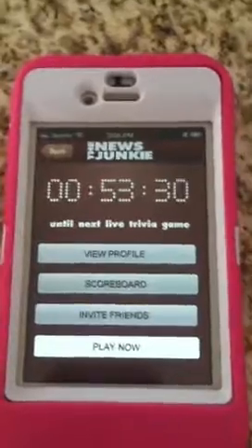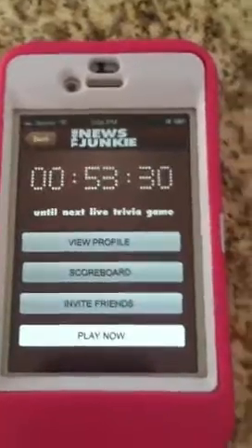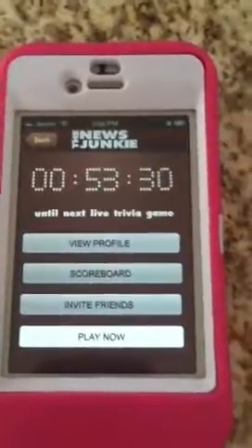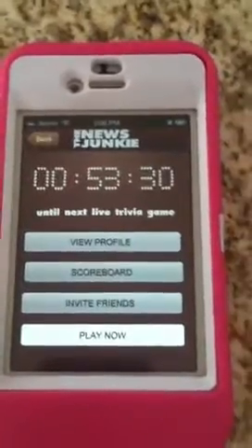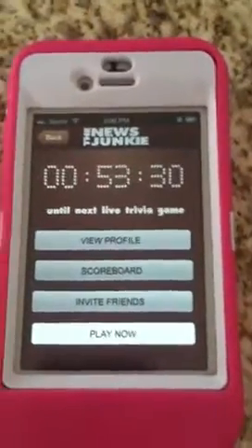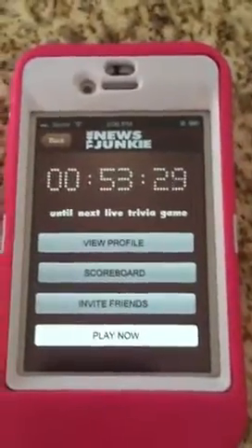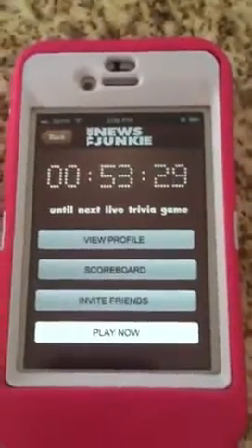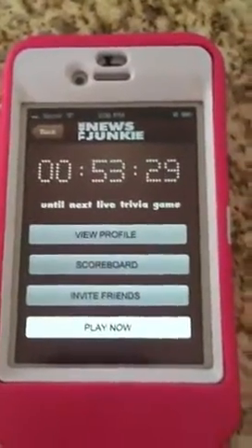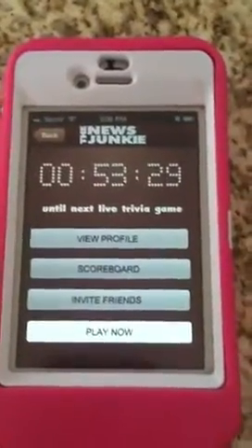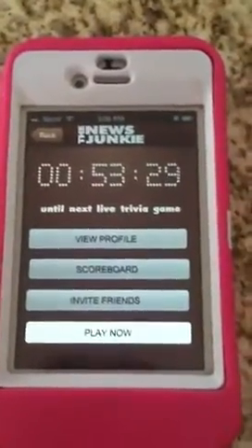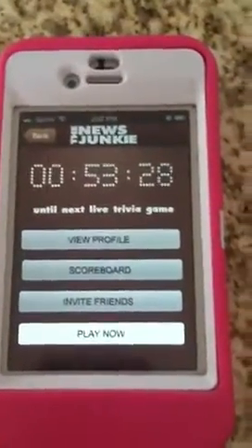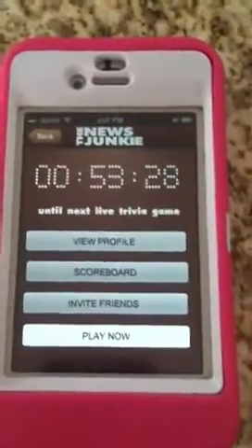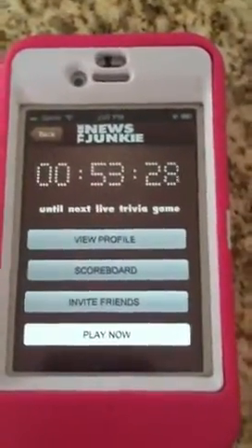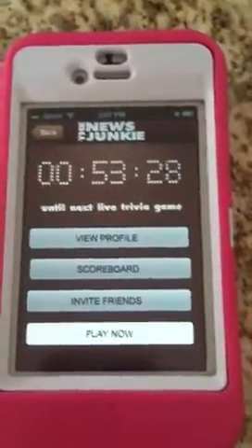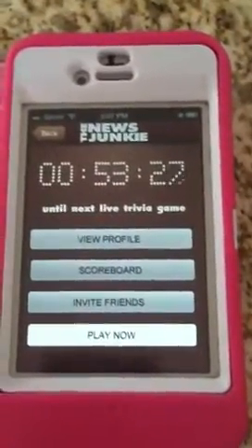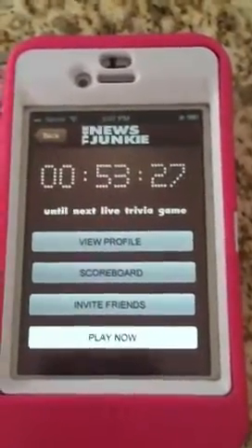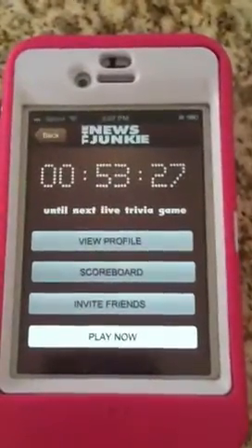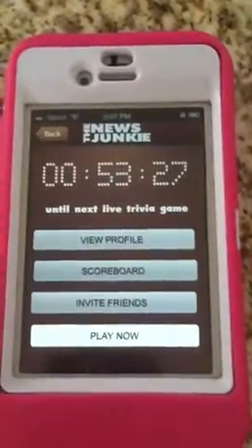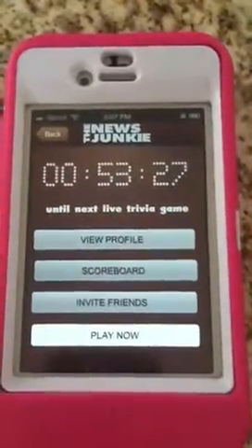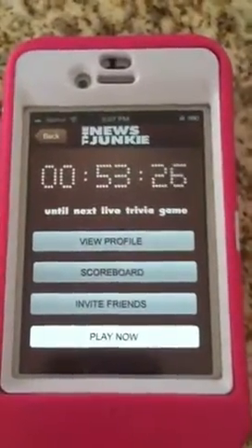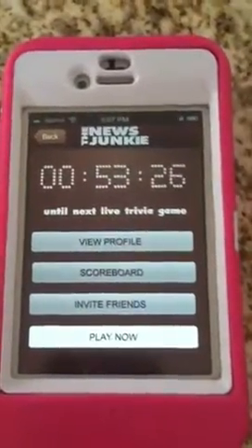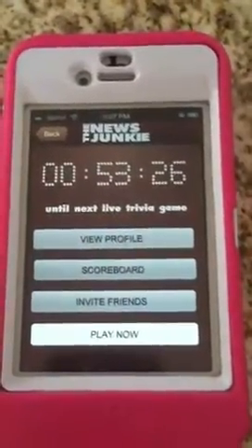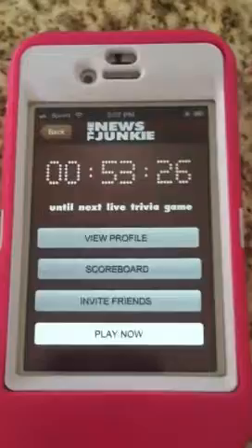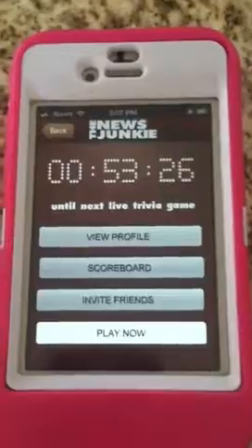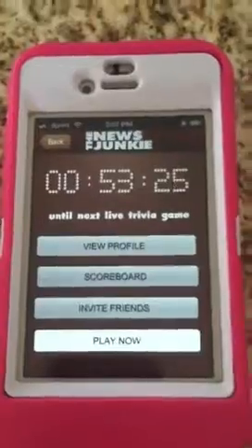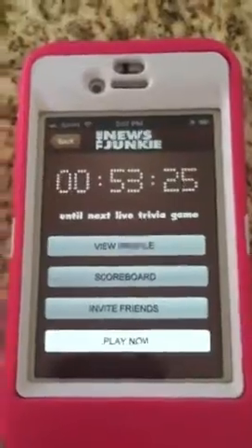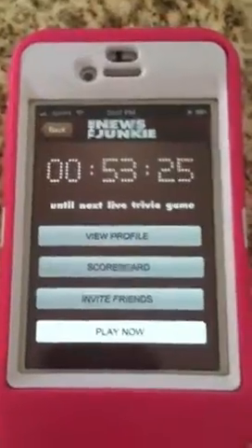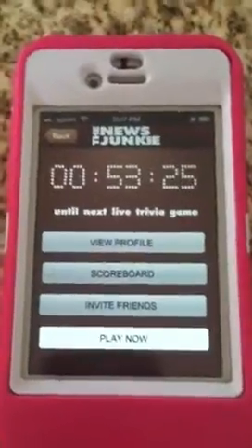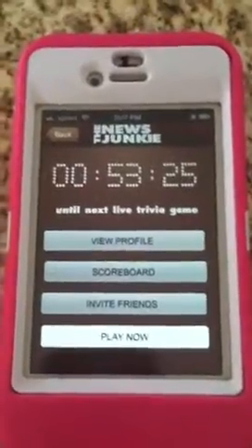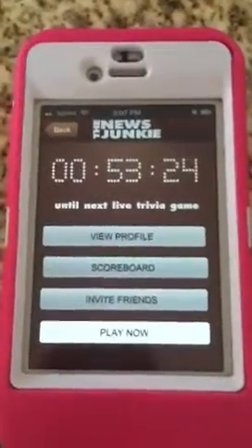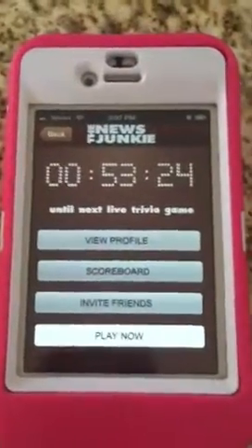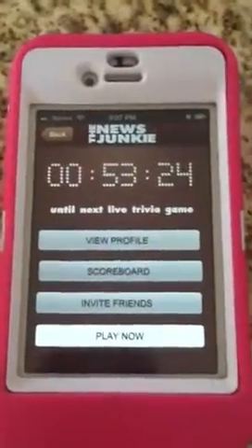Hey folks, here's a sneak peek at the new feature coming up in the next edition of the app. It's the live trivia feature.